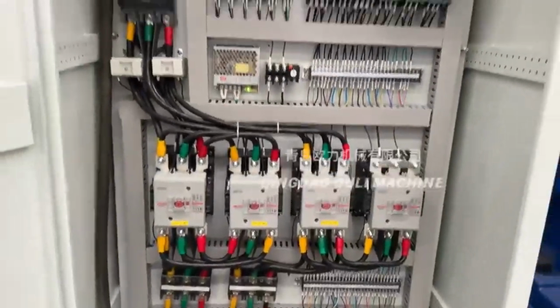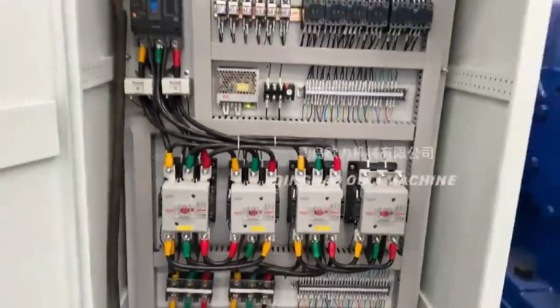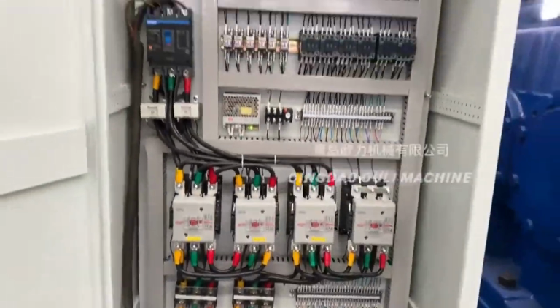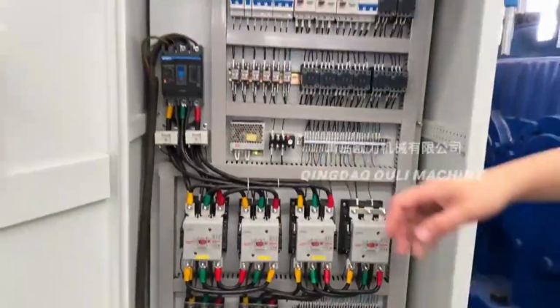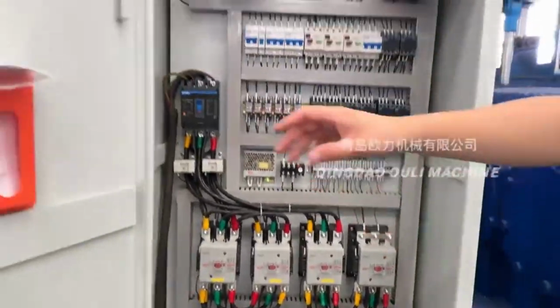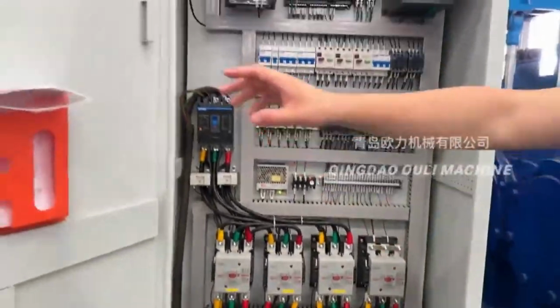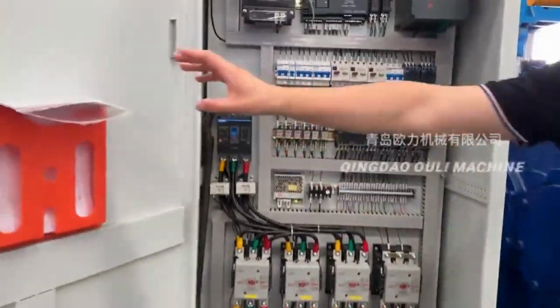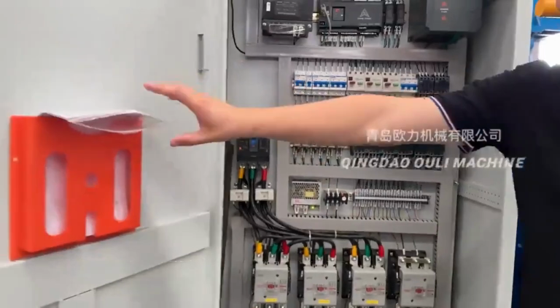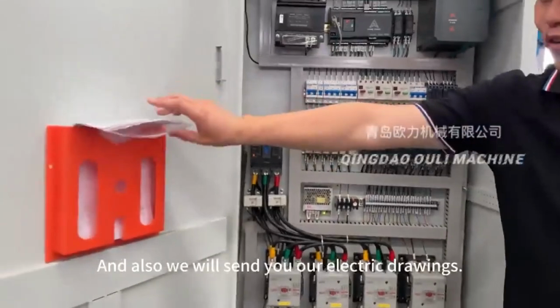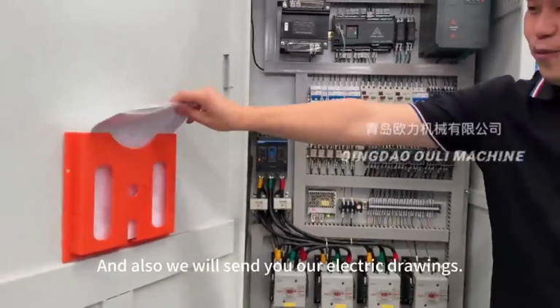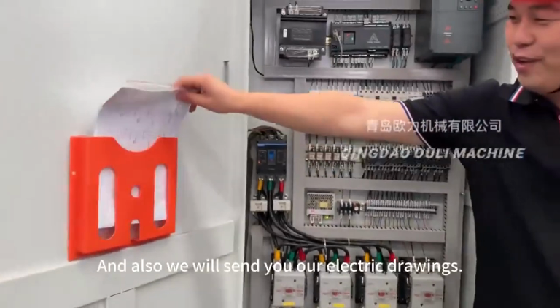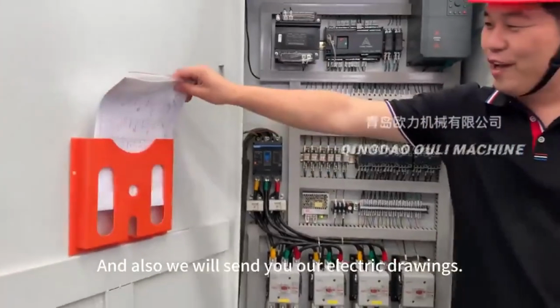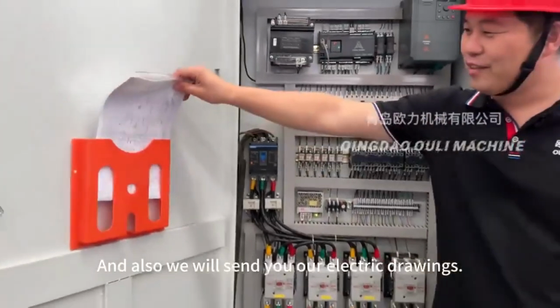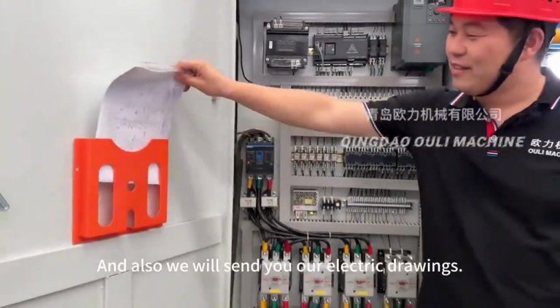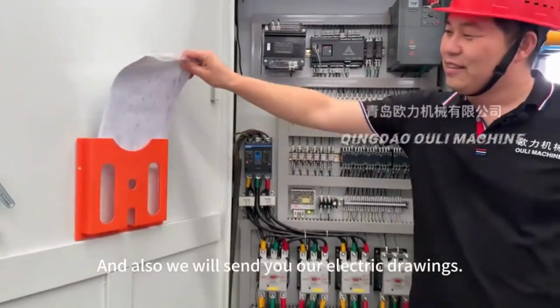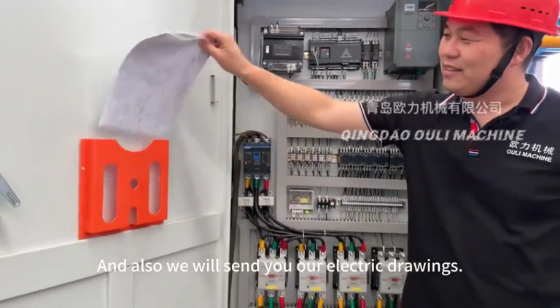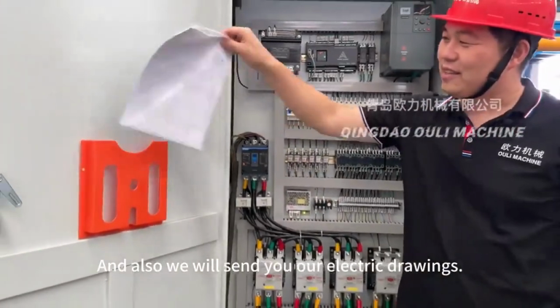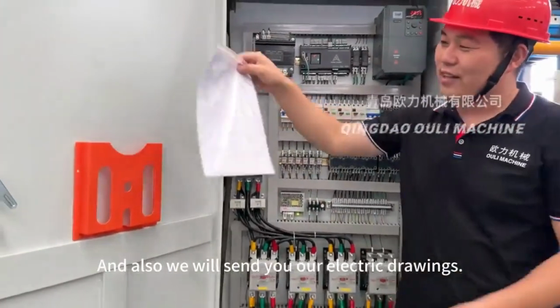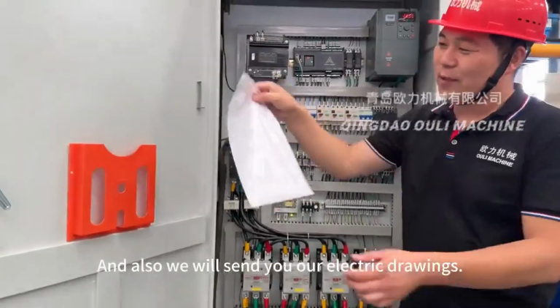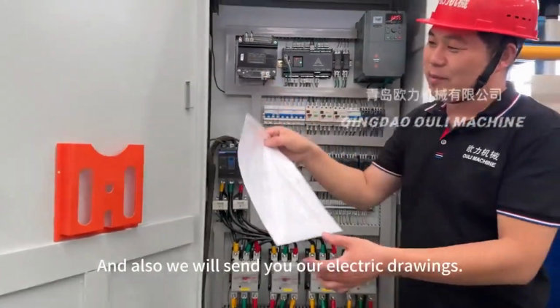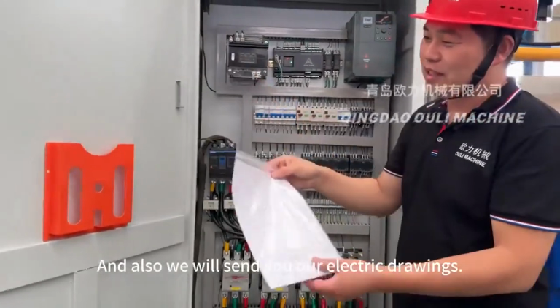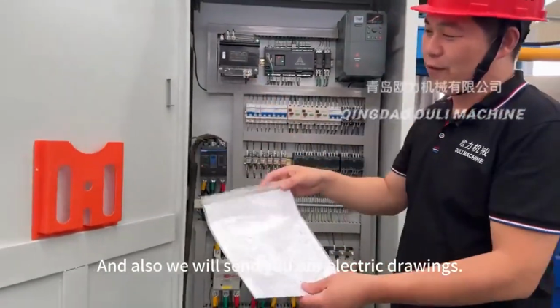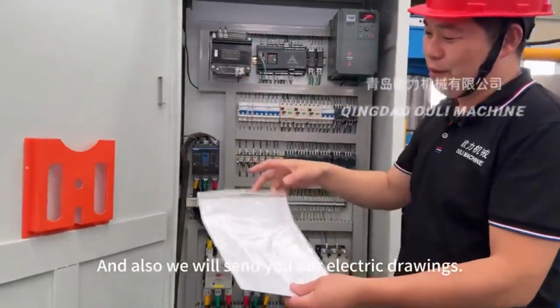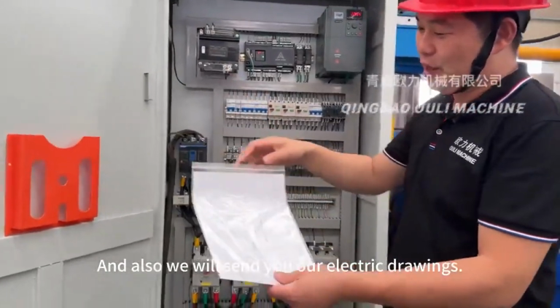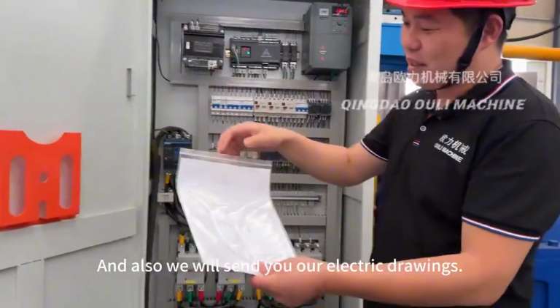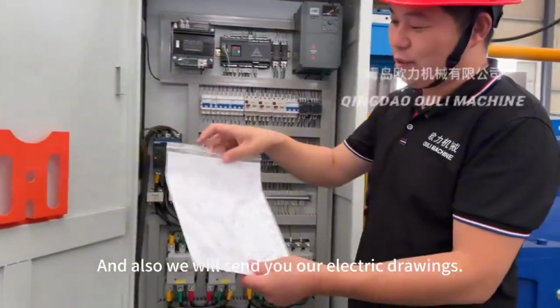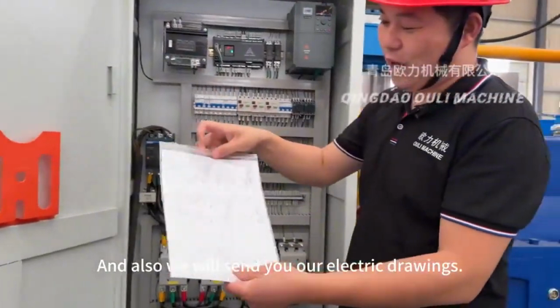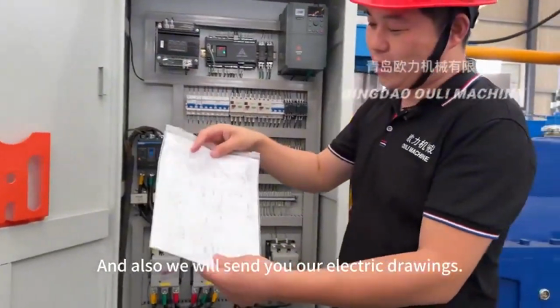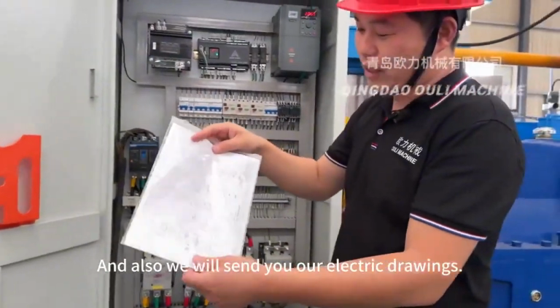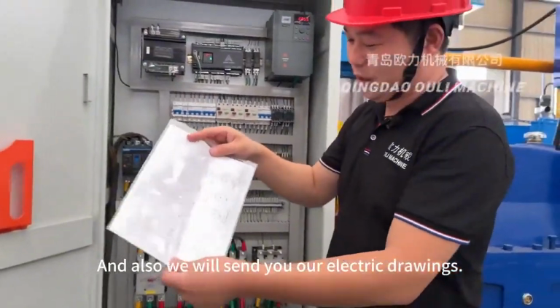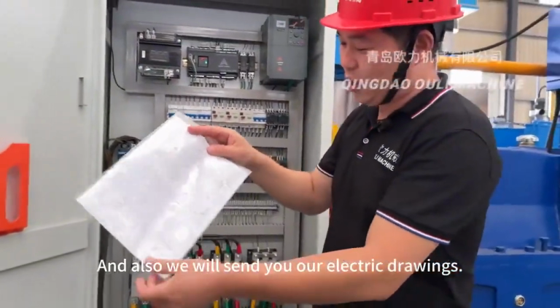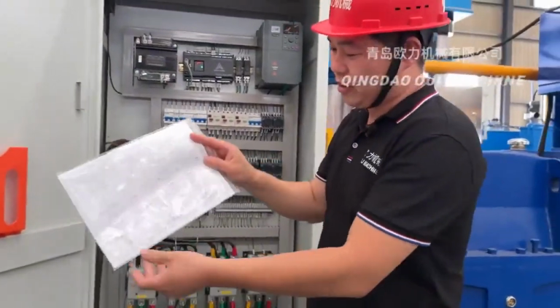Also, together with the machine, we will send you our electric diagram.